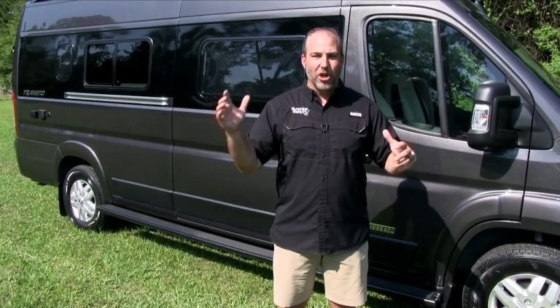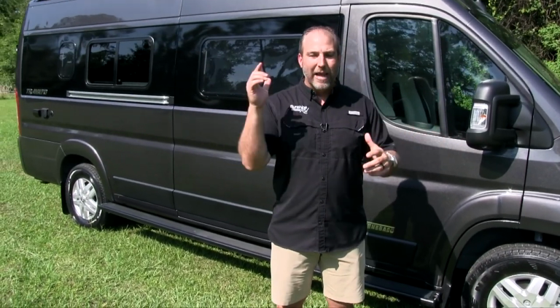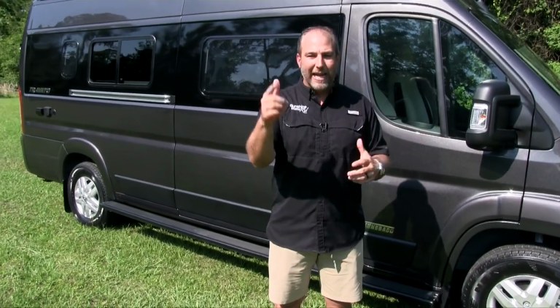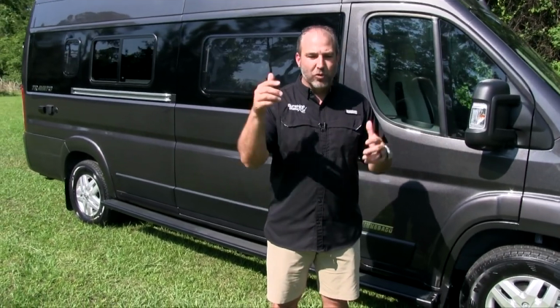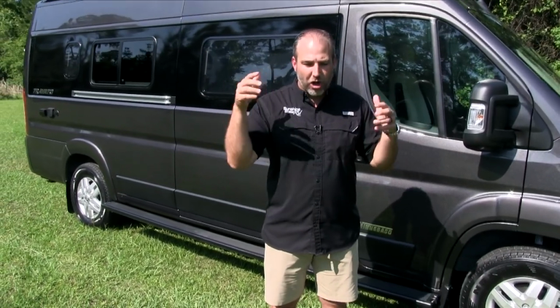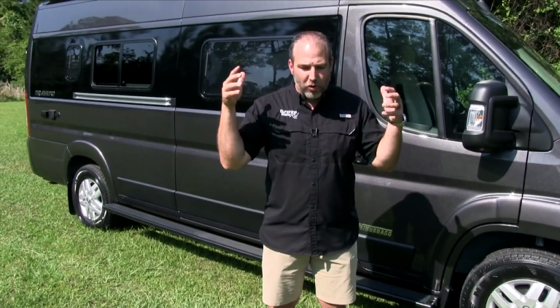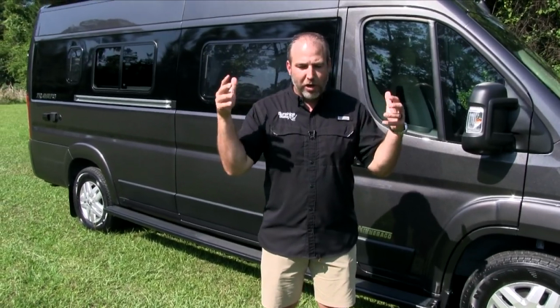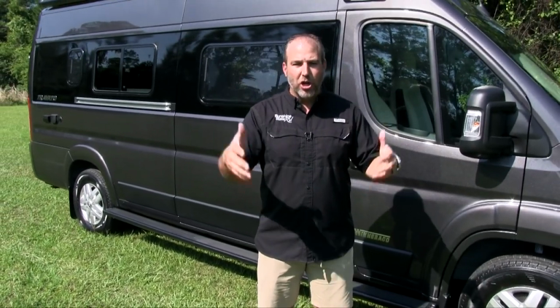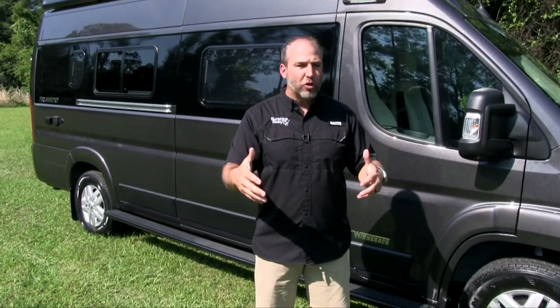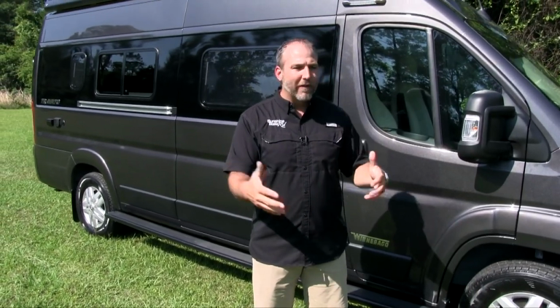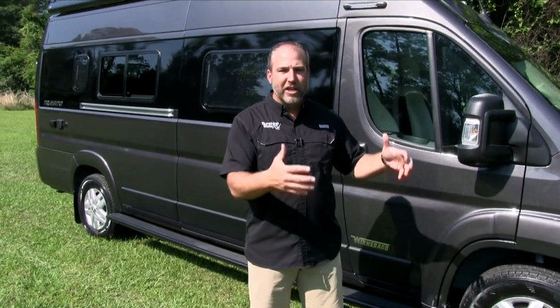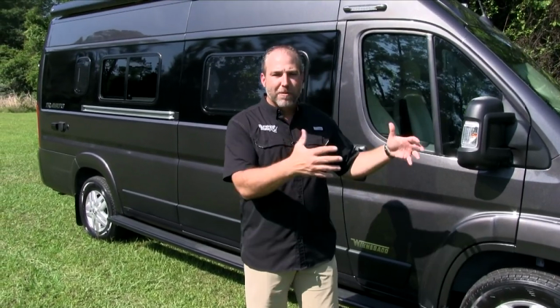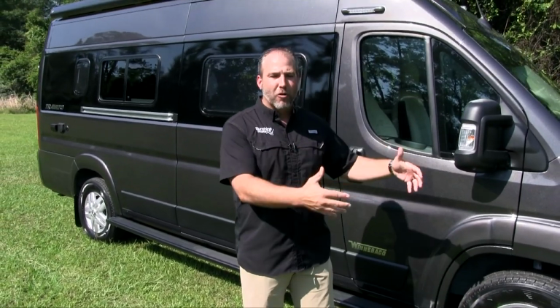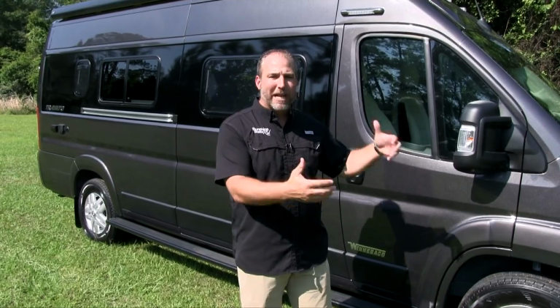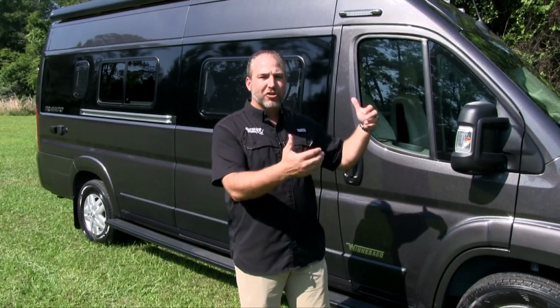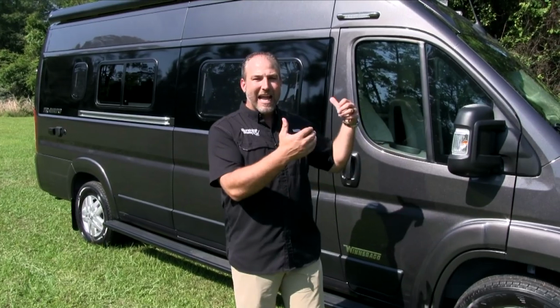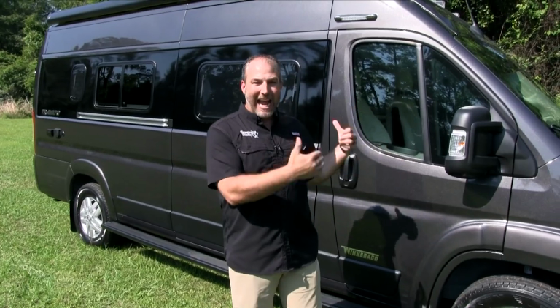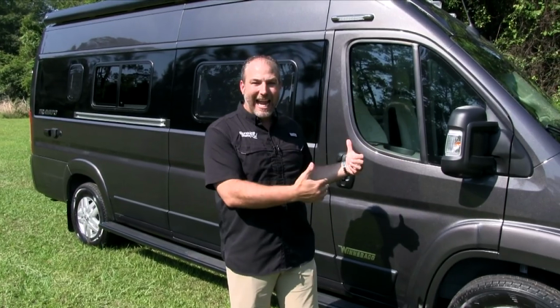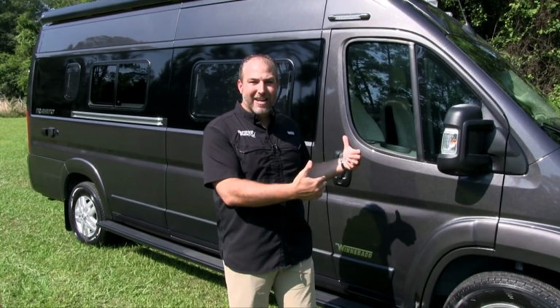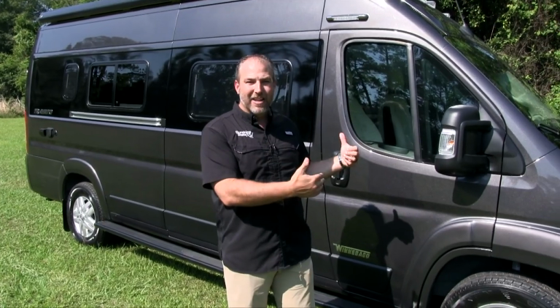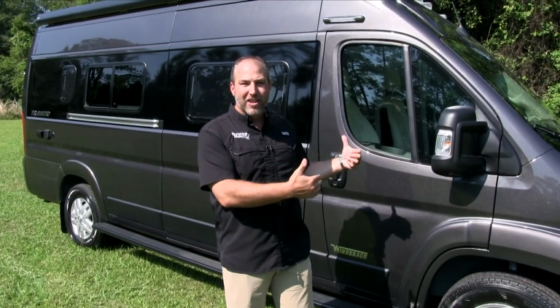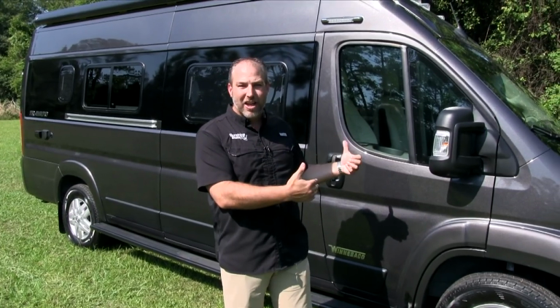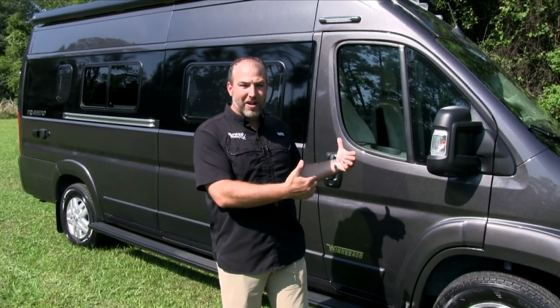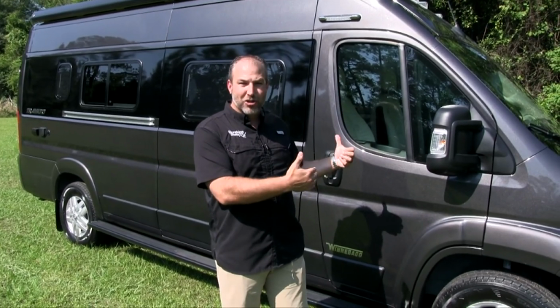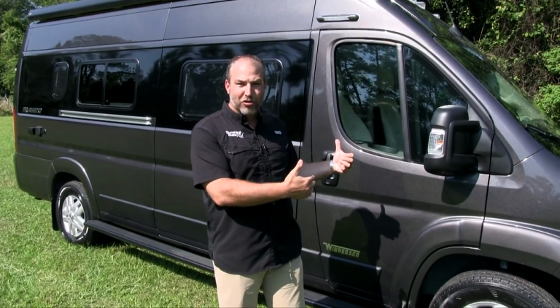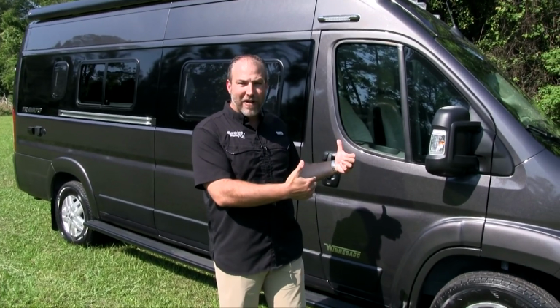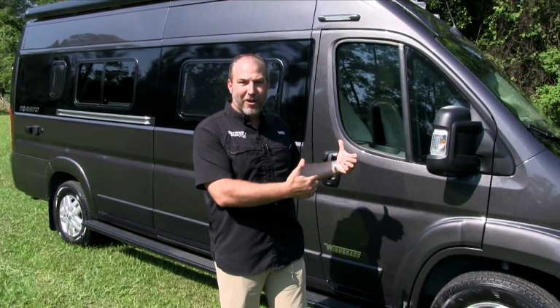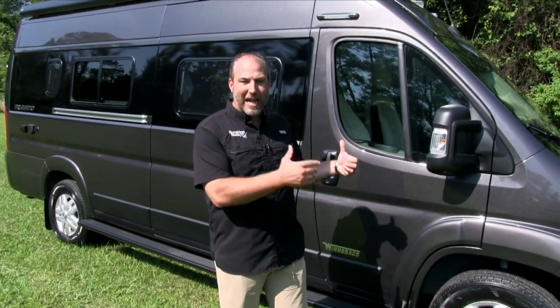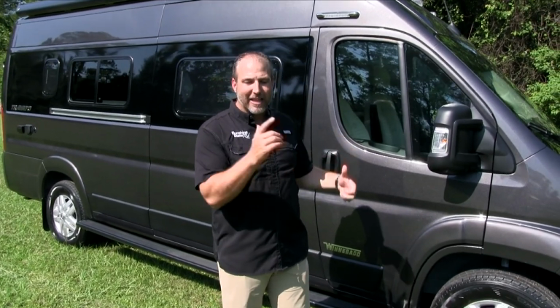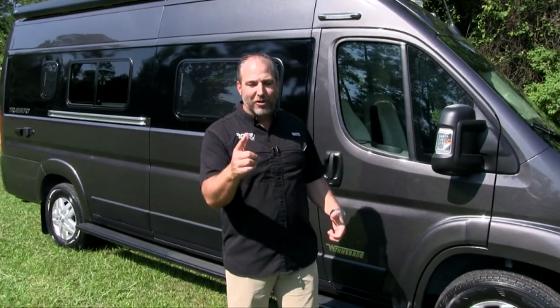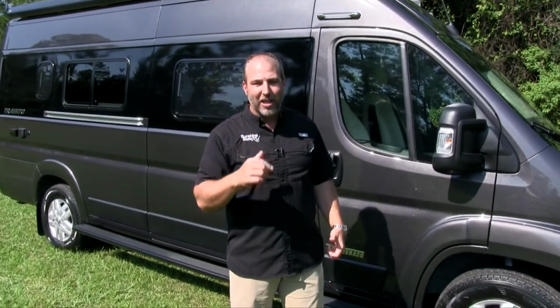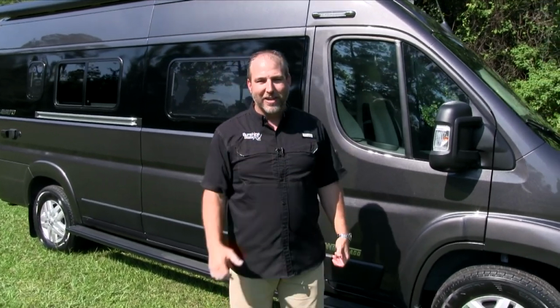So in this walkthrough, we're going to go through everything on the Promaster and the Travato, and I think you're going to love it.